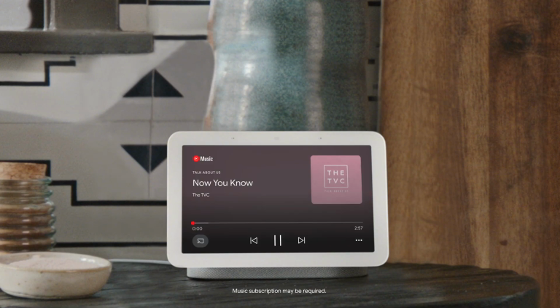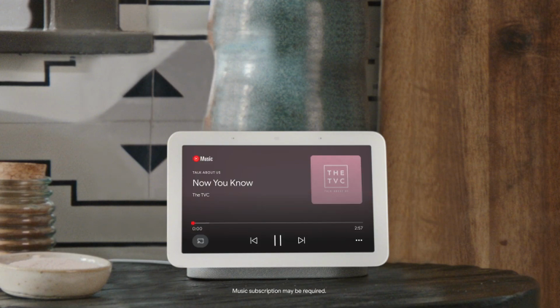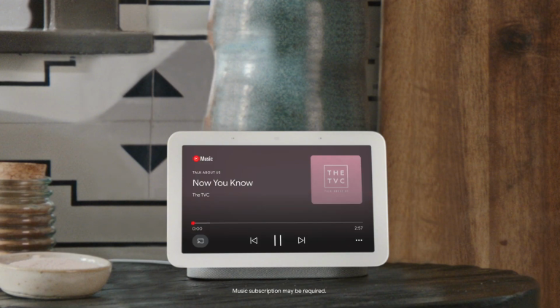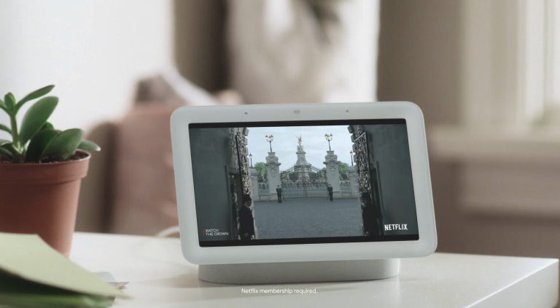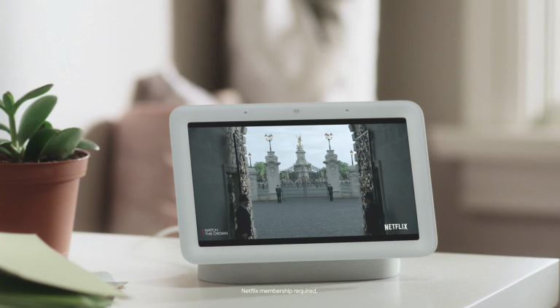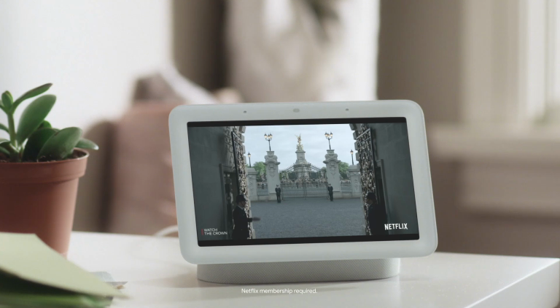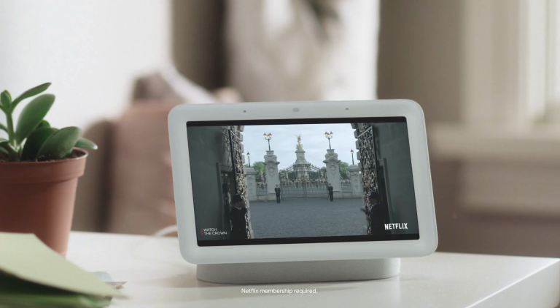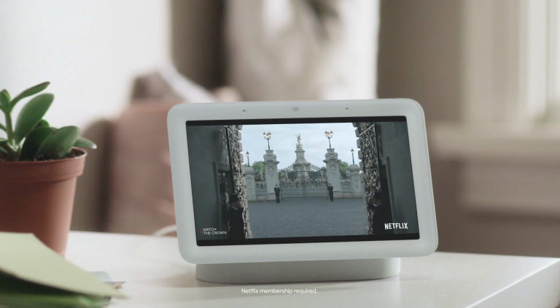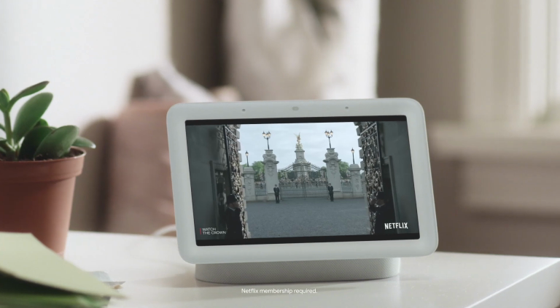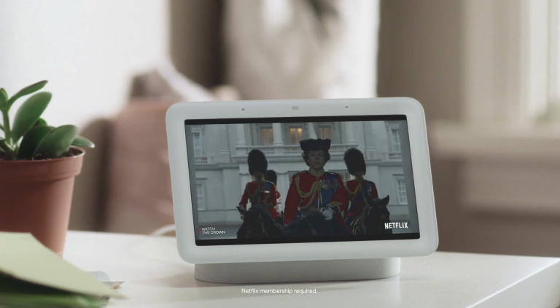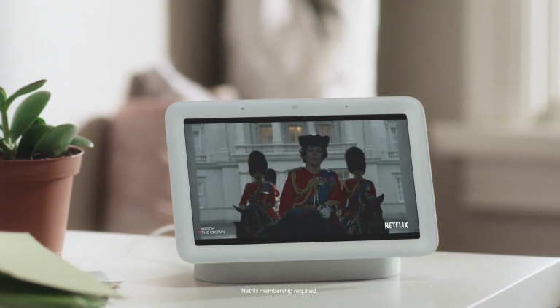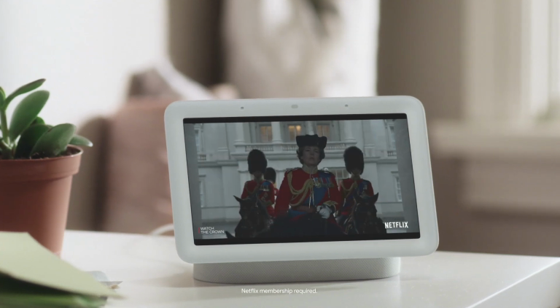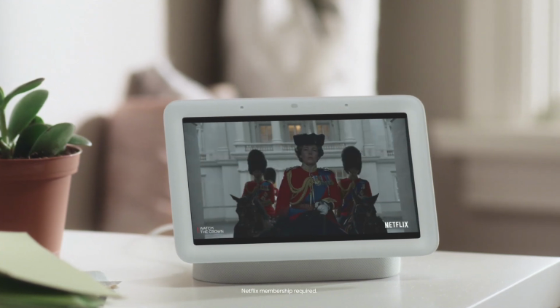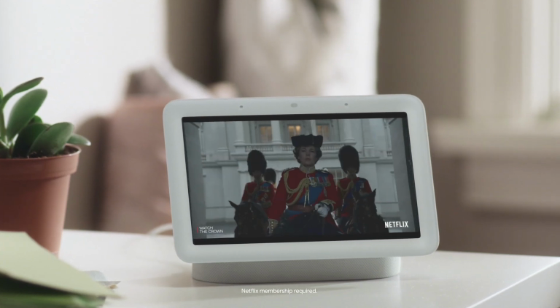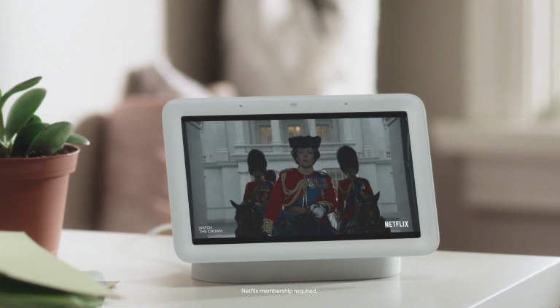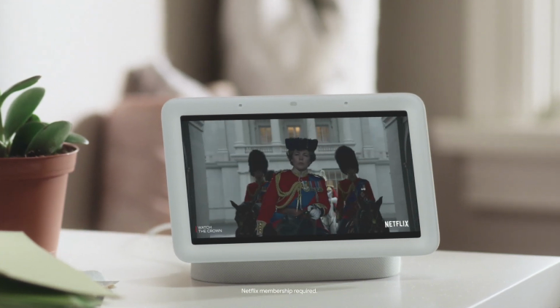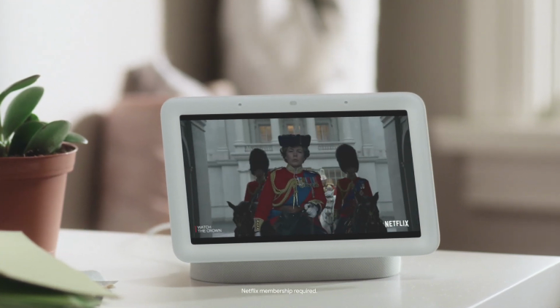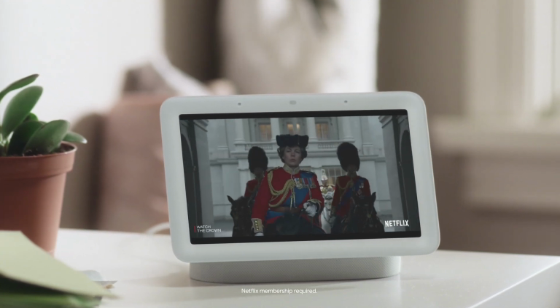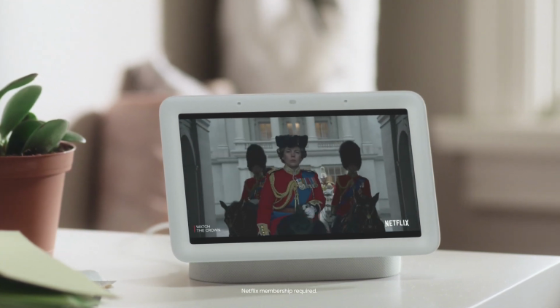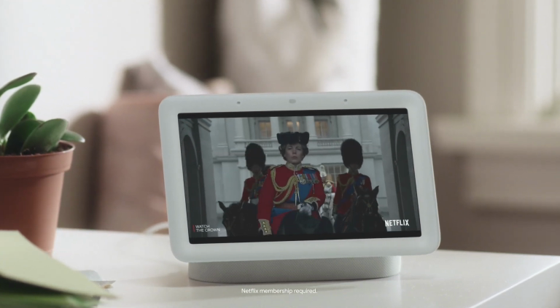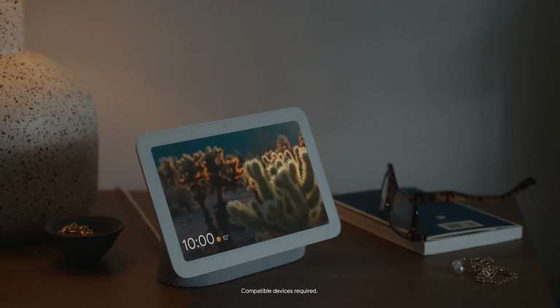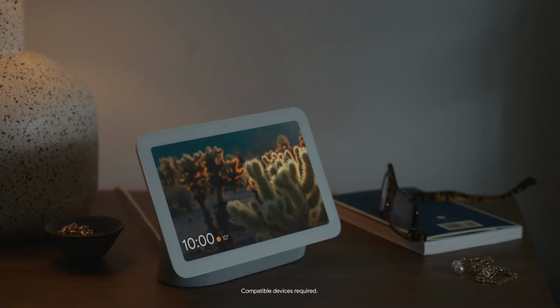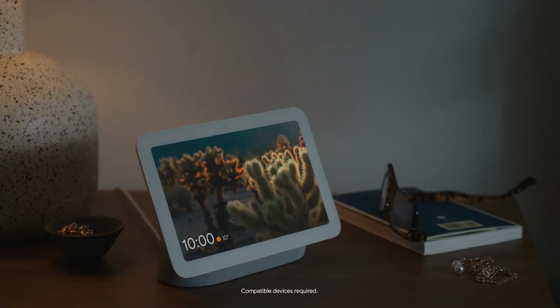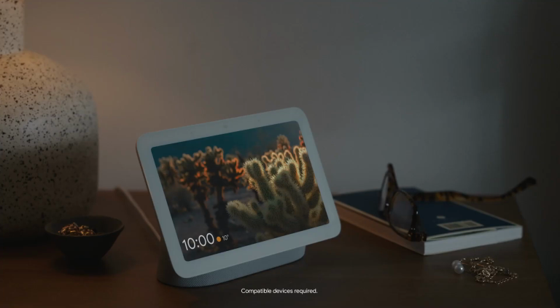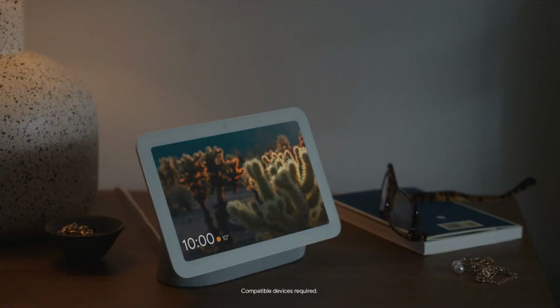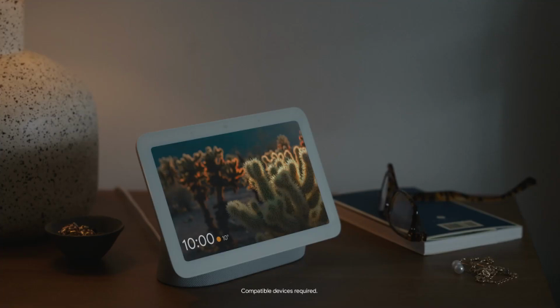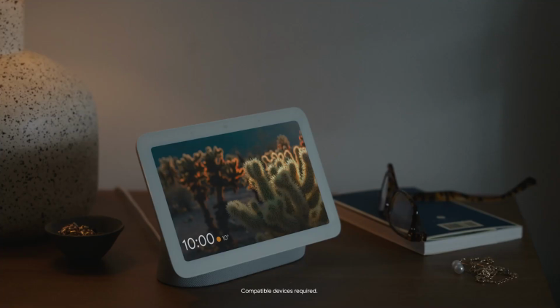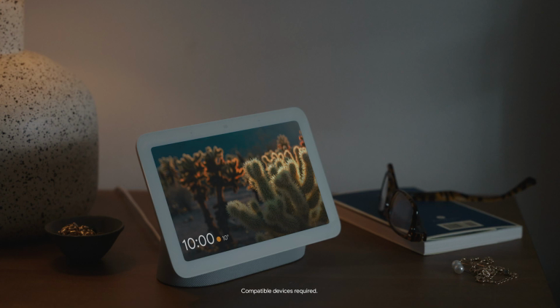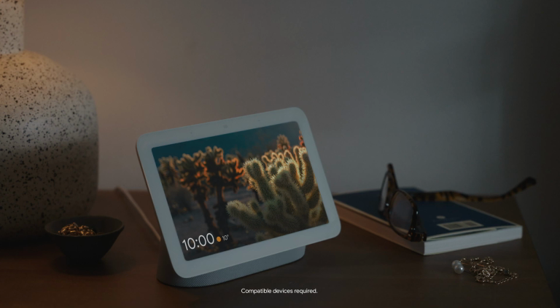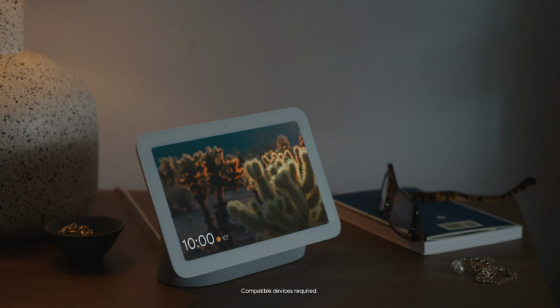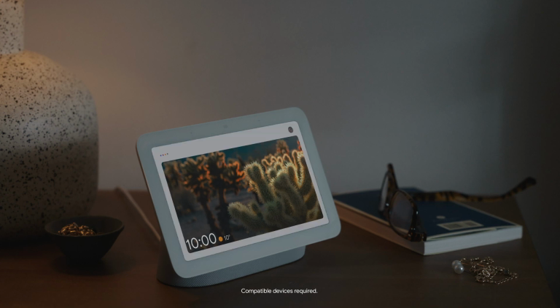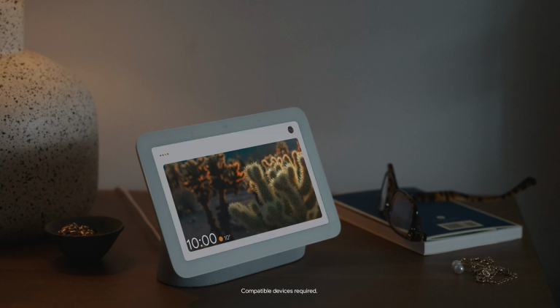Or in the living room to catch up on your favourite shows. And in the bedroom, hey Google, dim the lights.